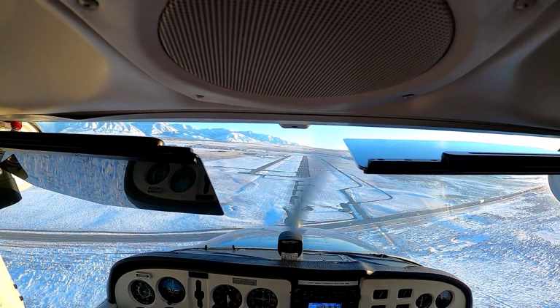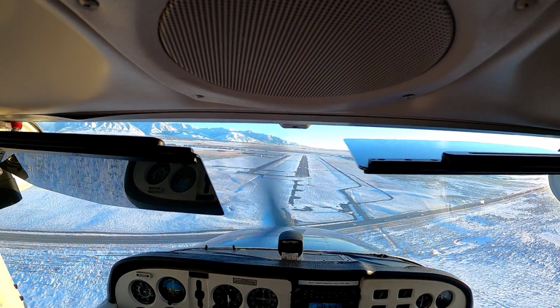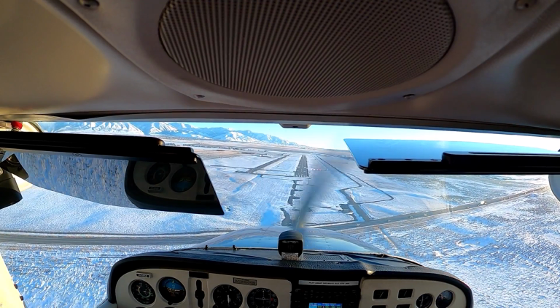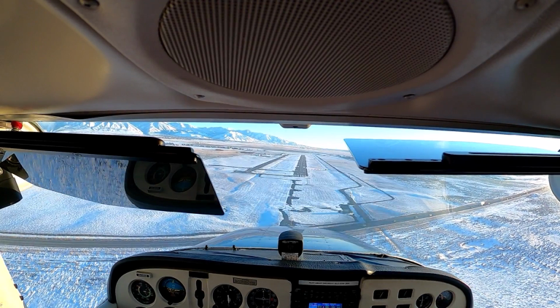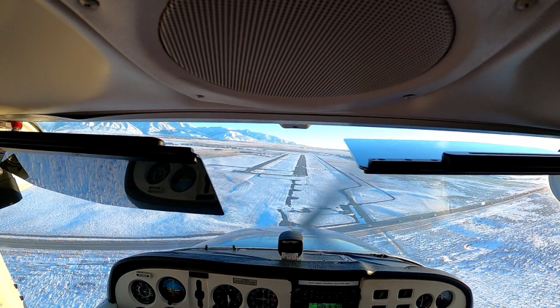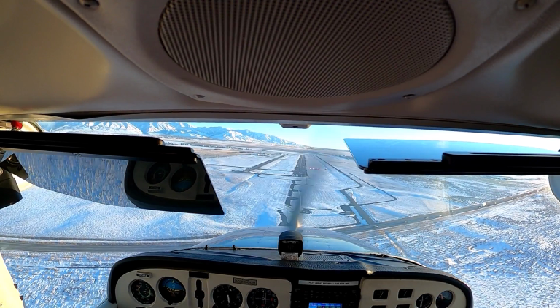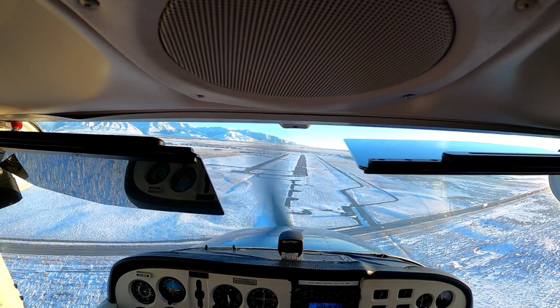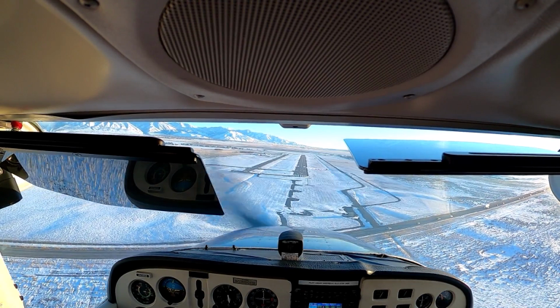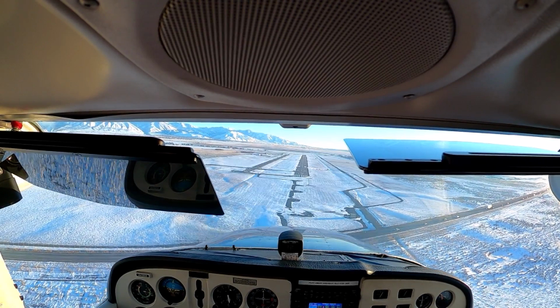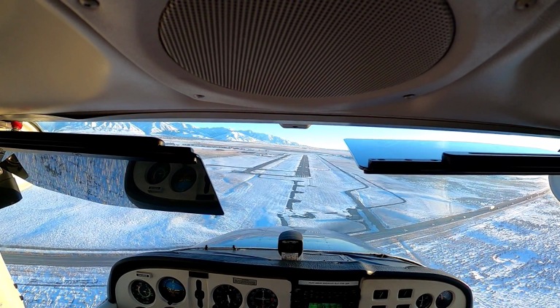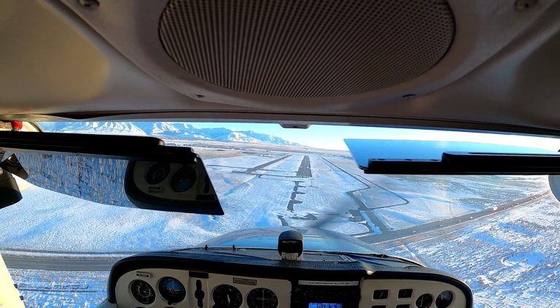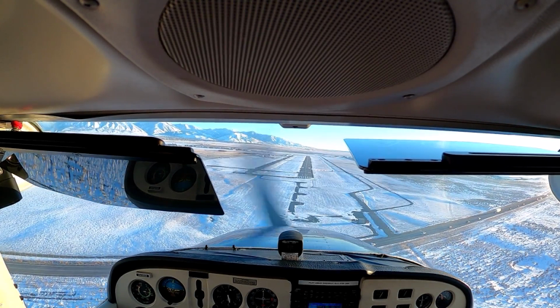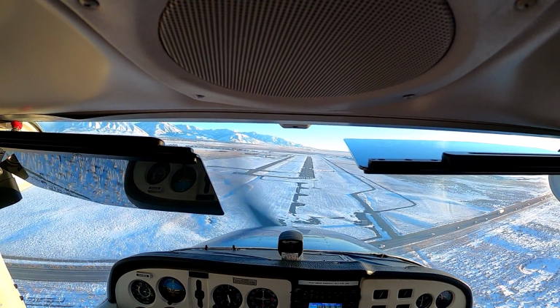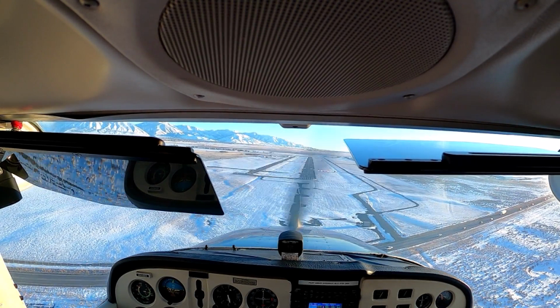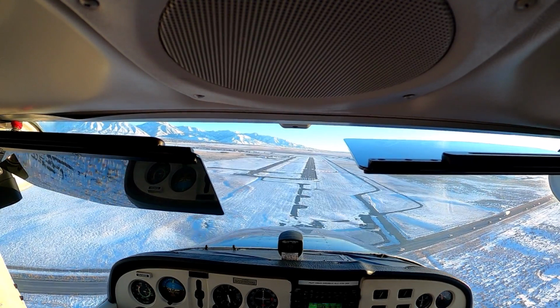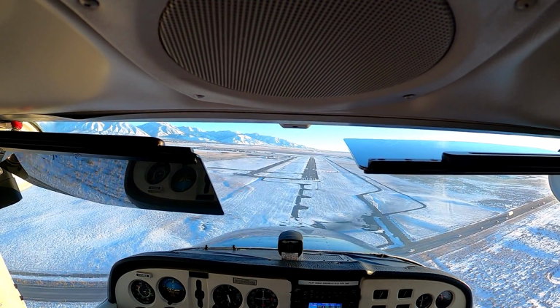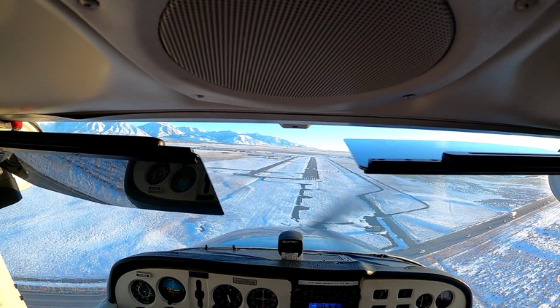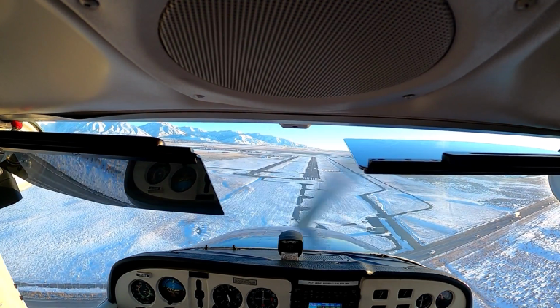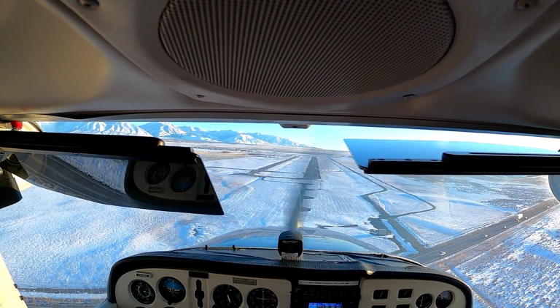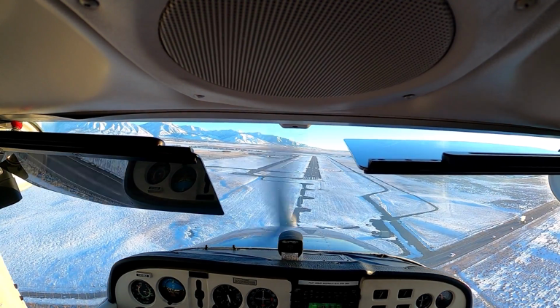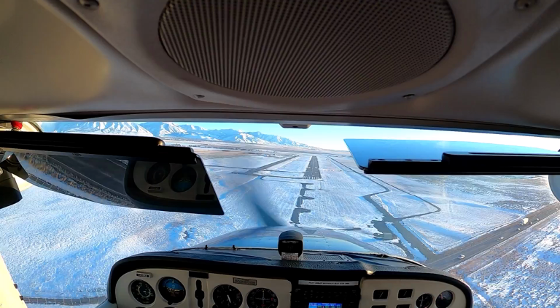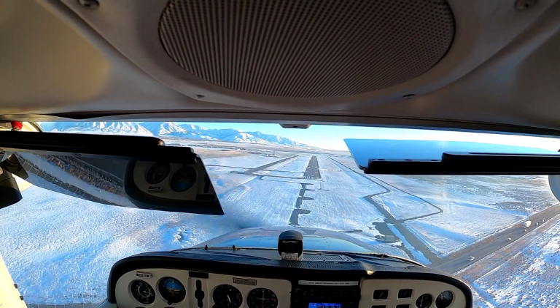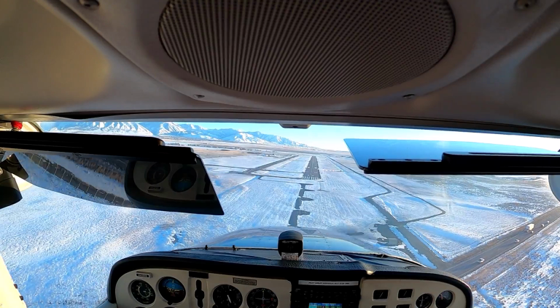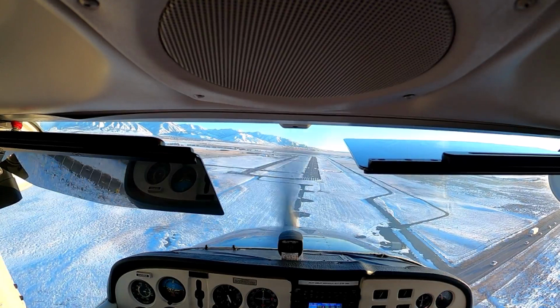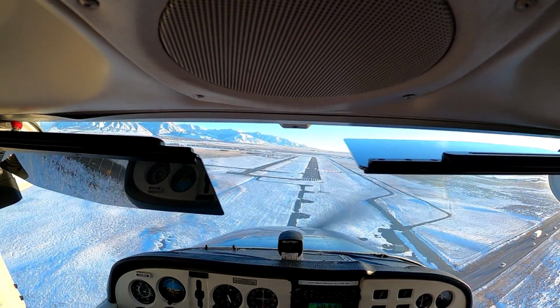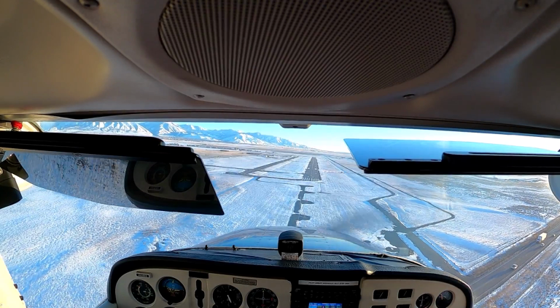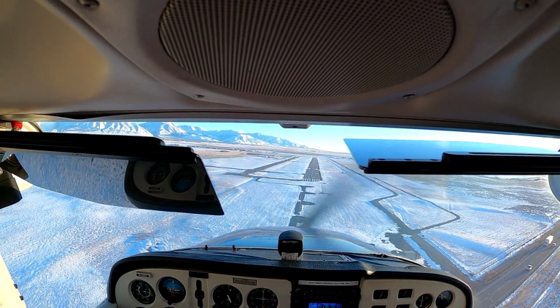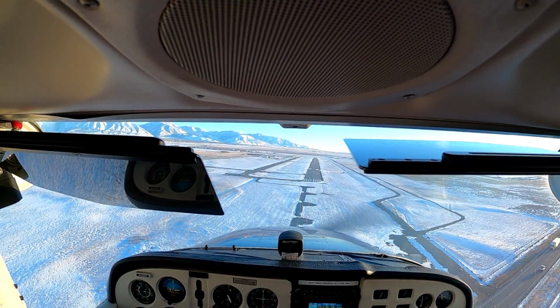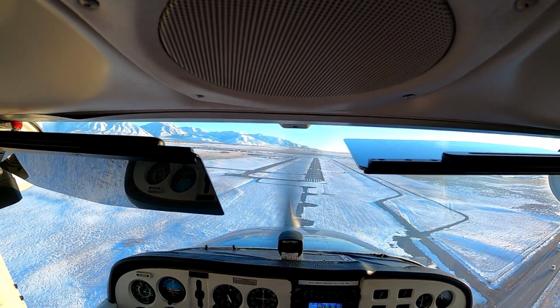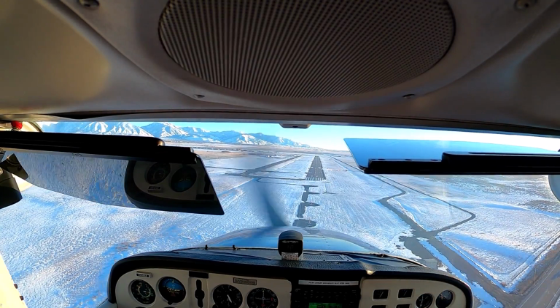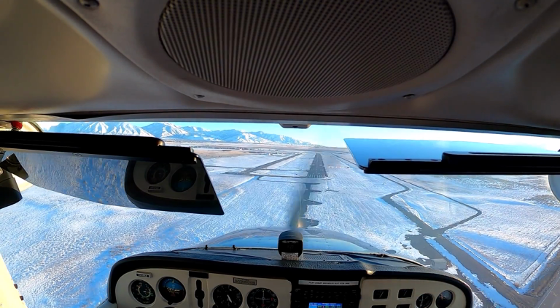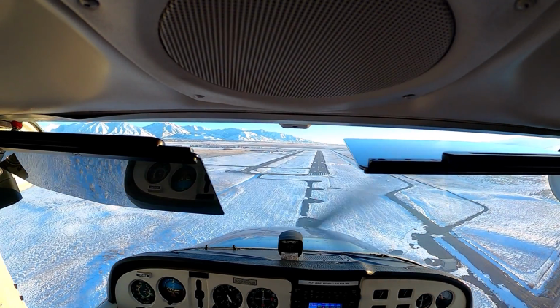Last call — where were you headed? Inbound for Tooele. You're a little bit left of centerline, so come back to the right a little bit.